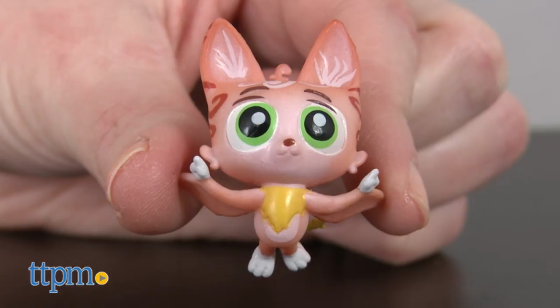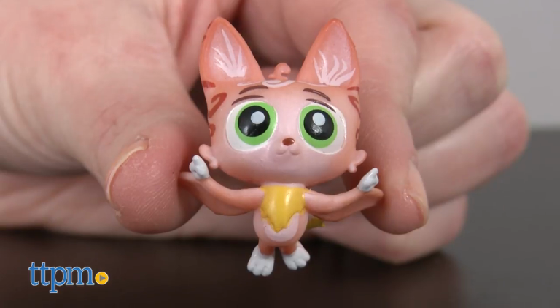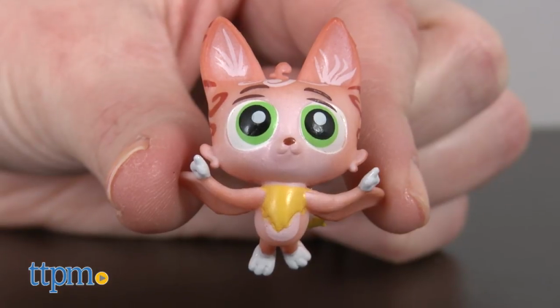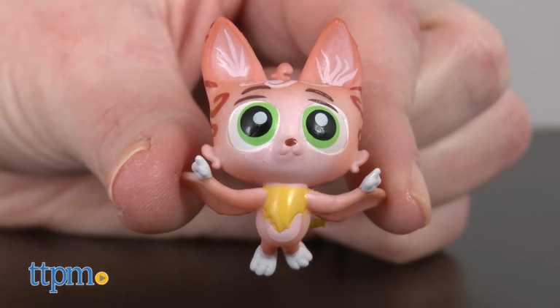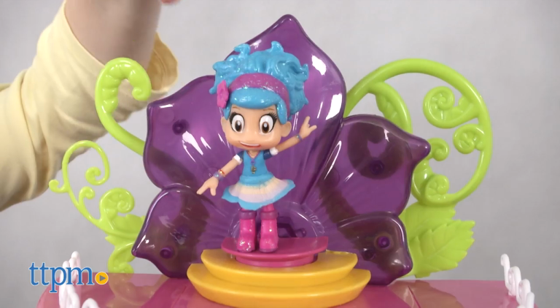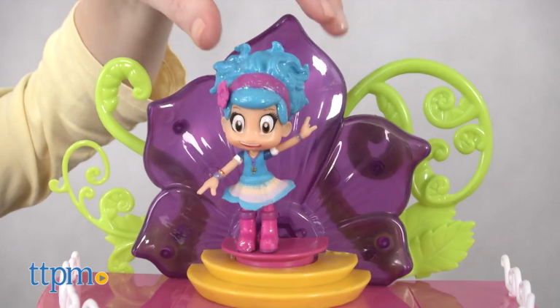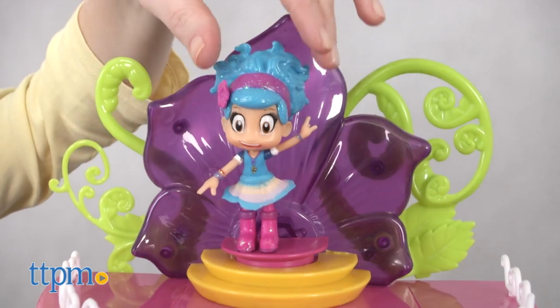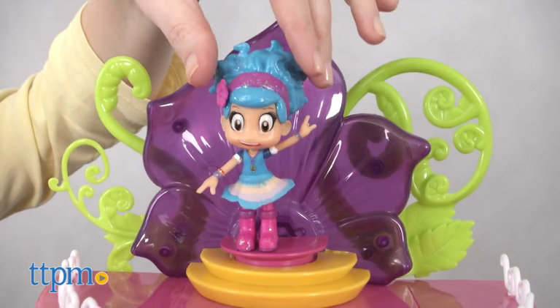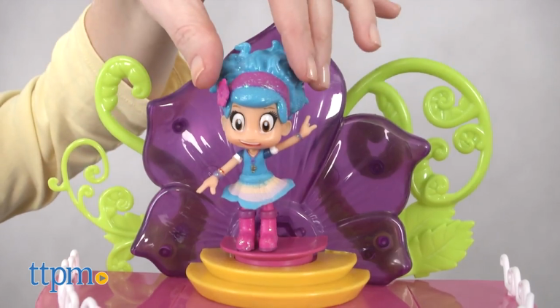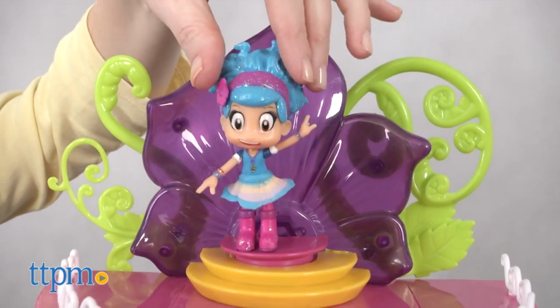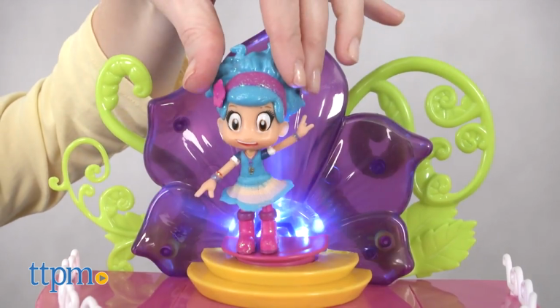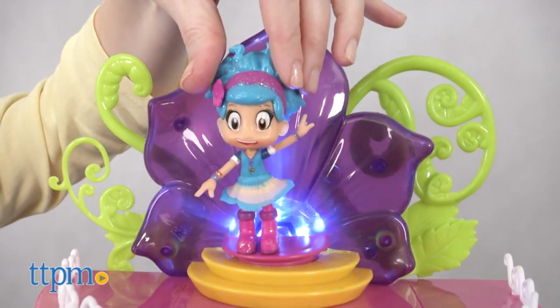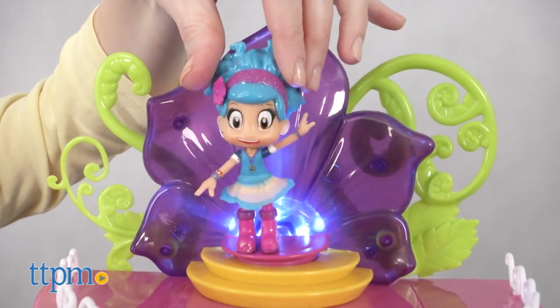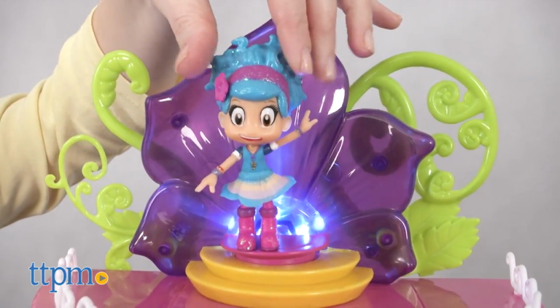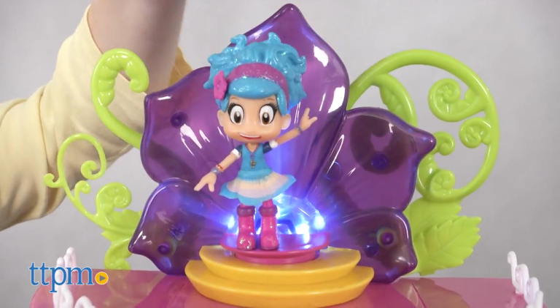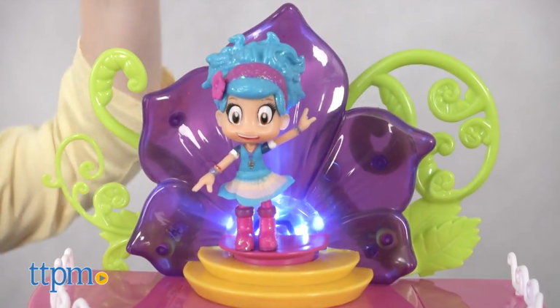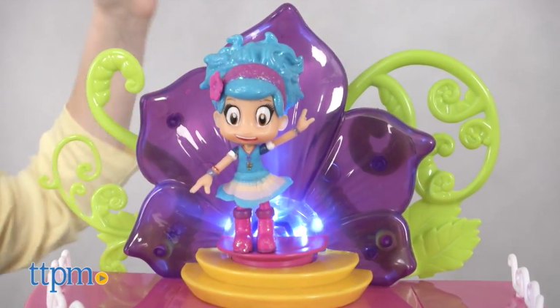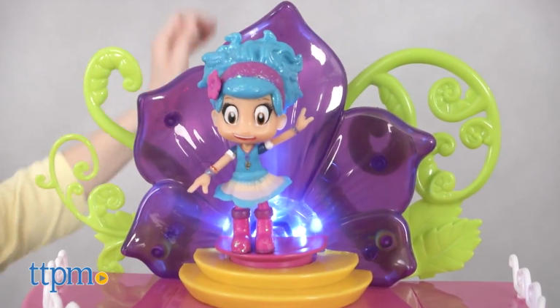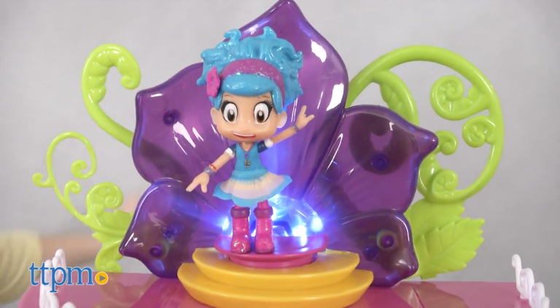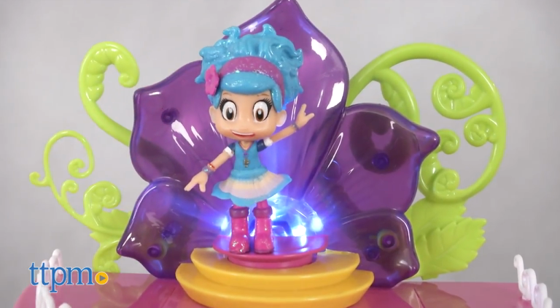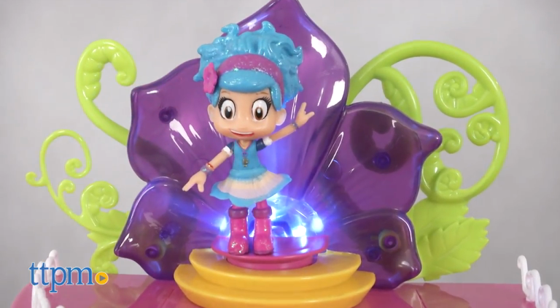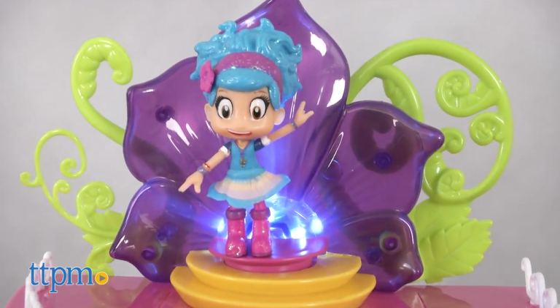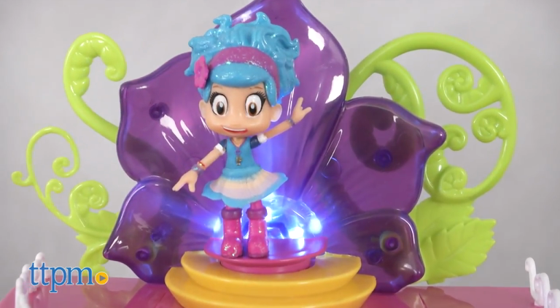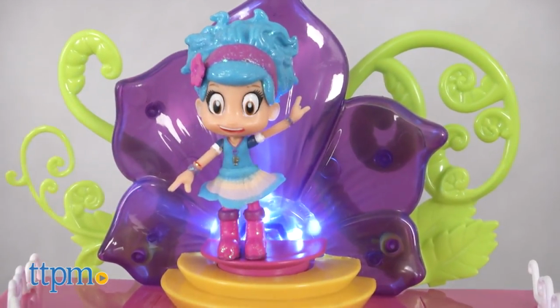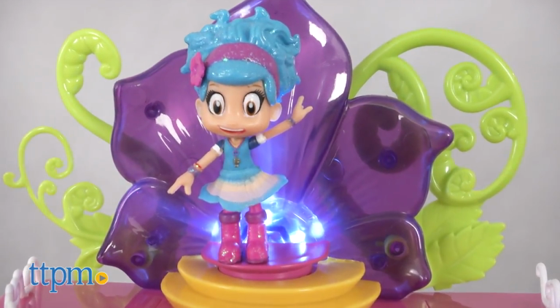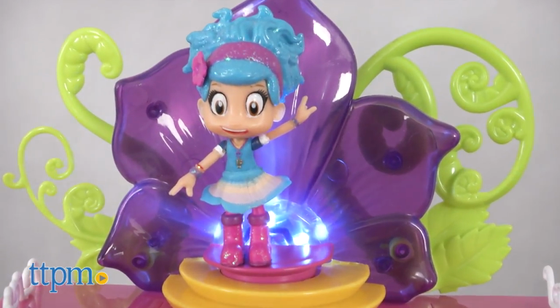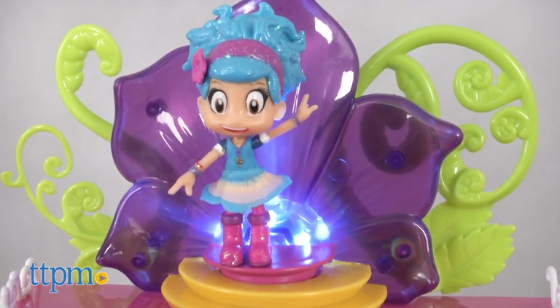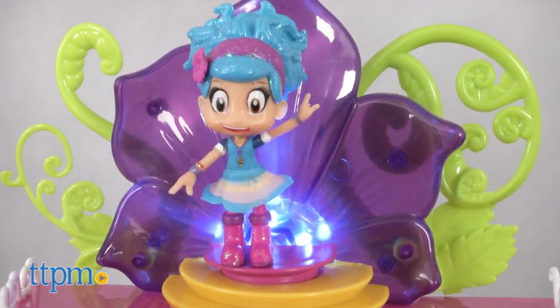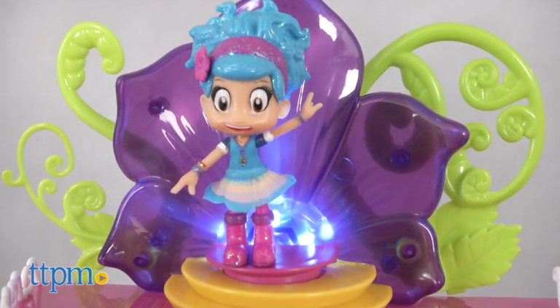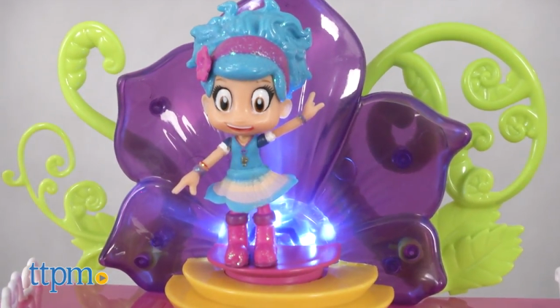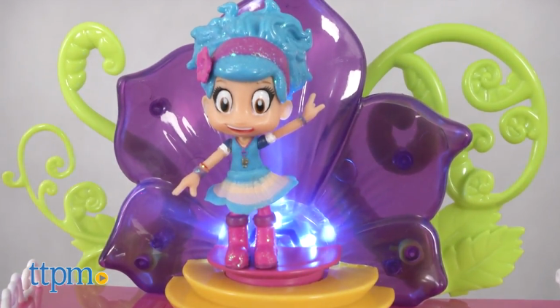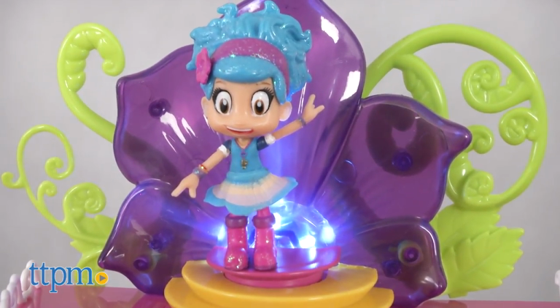To activate the lights and sounds, place Luna on the pink petunia flower or just press the button.